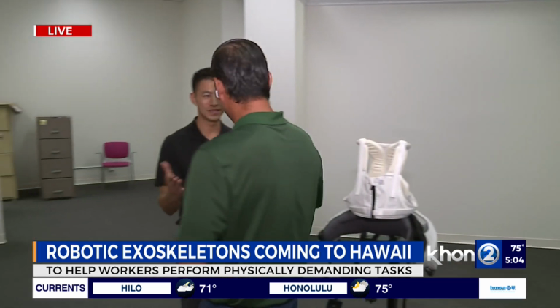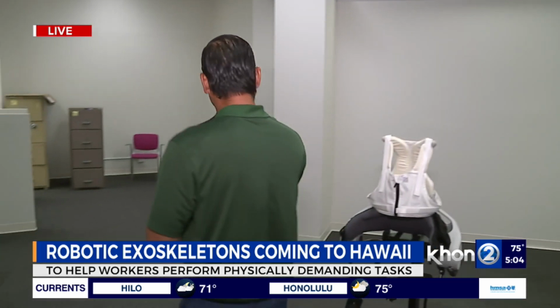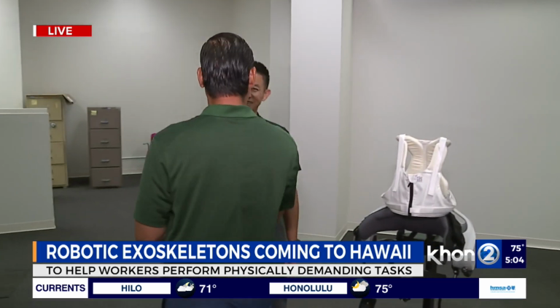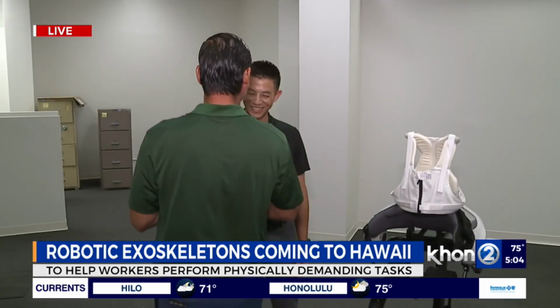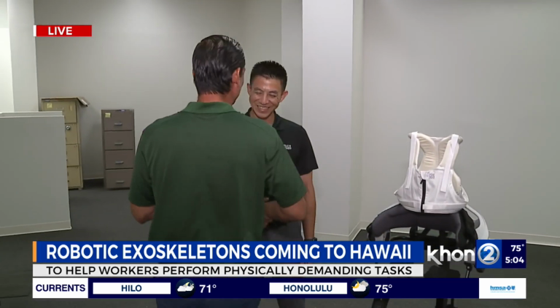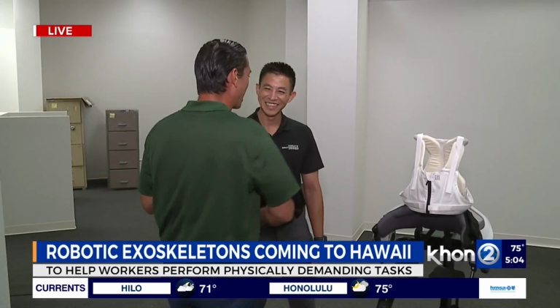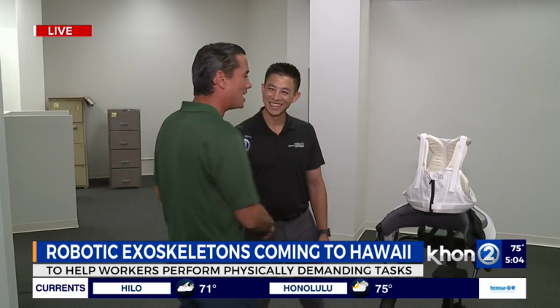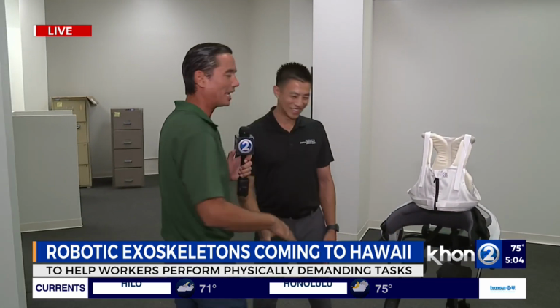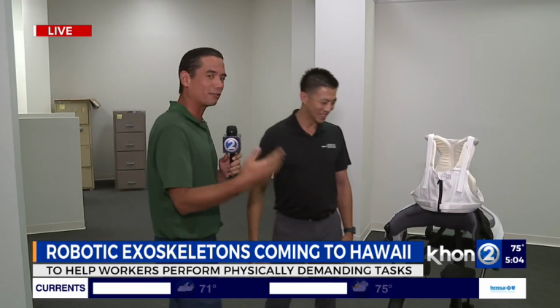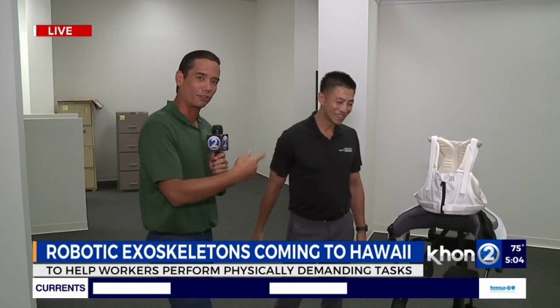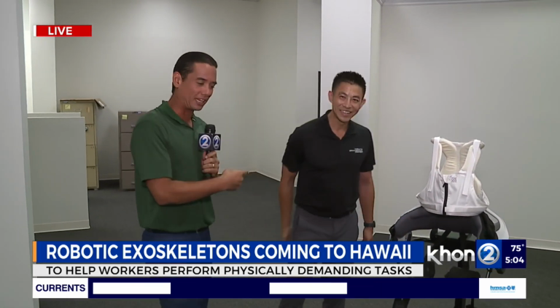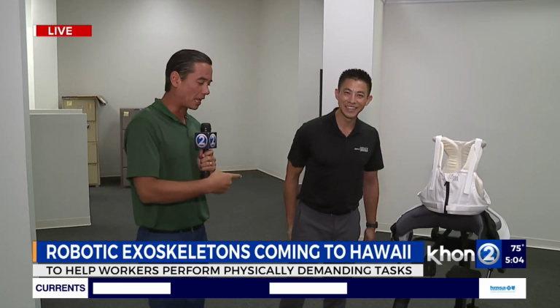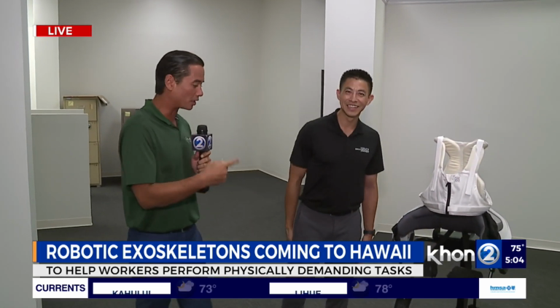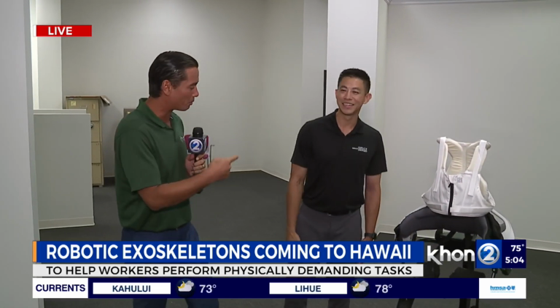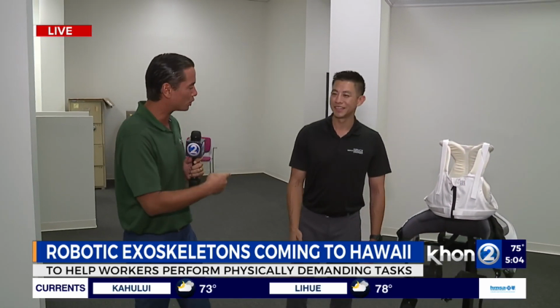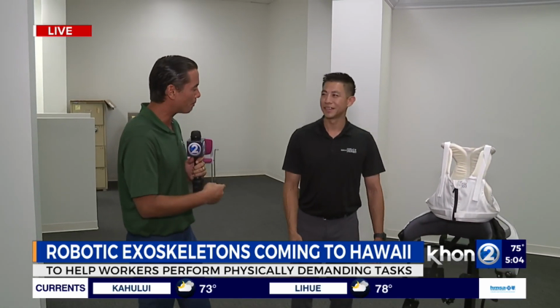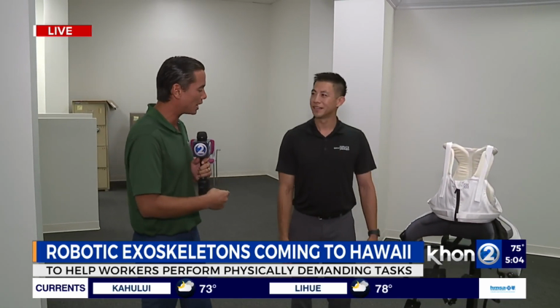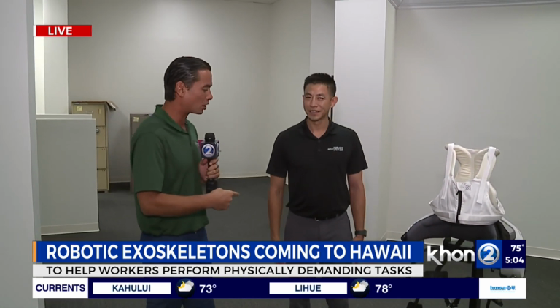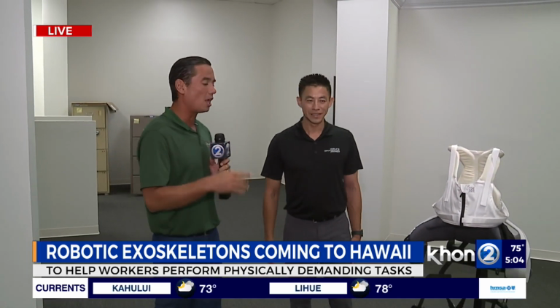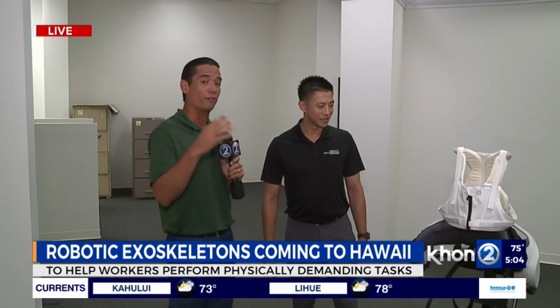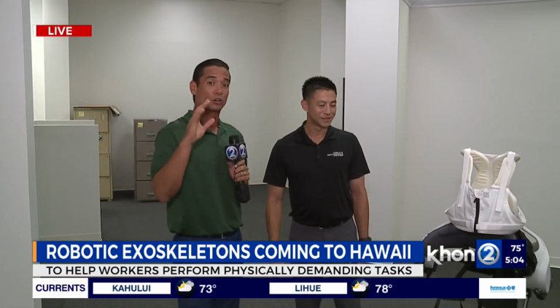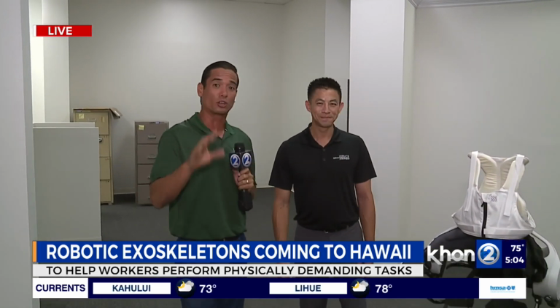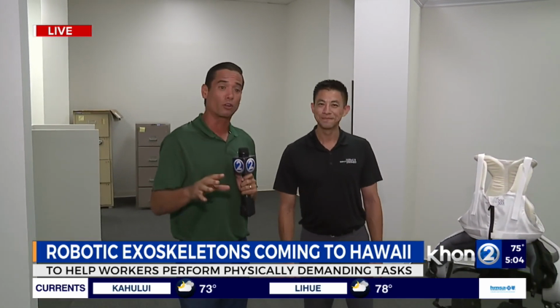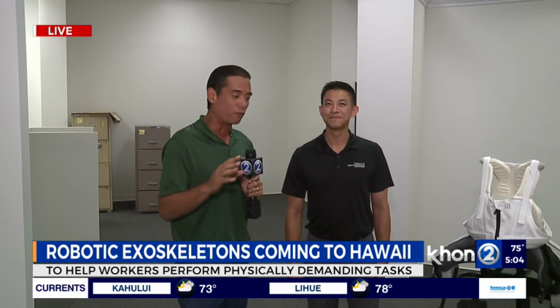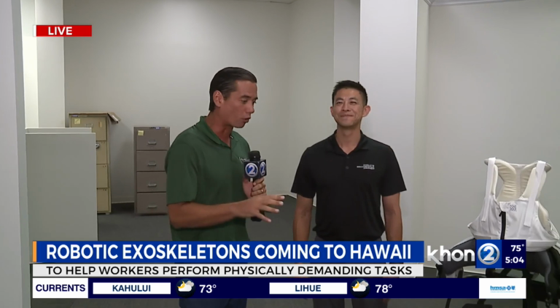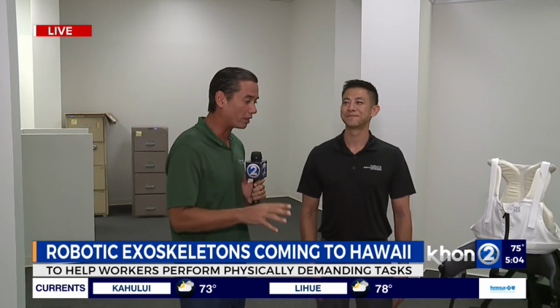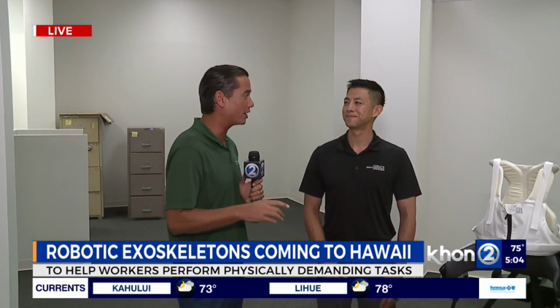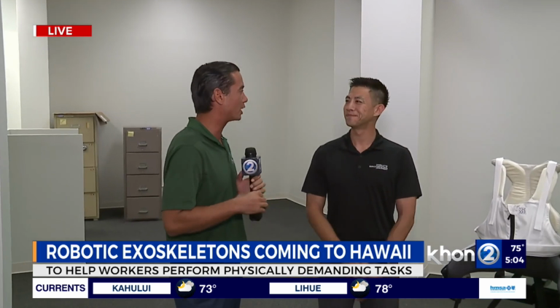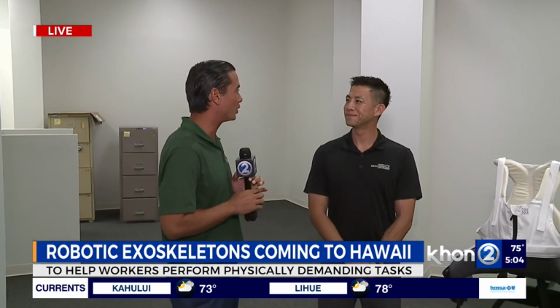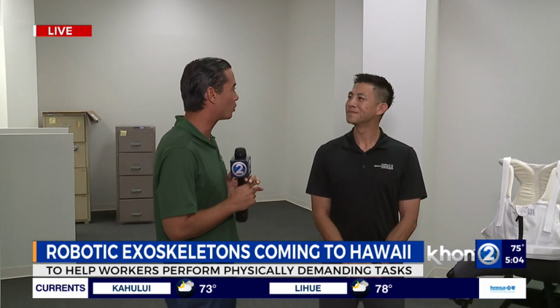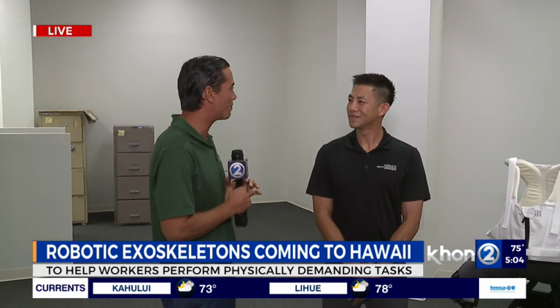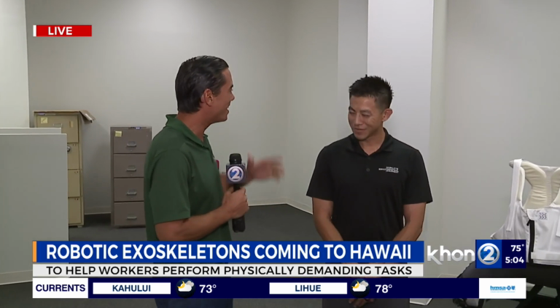We're here with Carson Chun. He's fleet and commercial manager for Servco Forklift and Industrial Equipment.